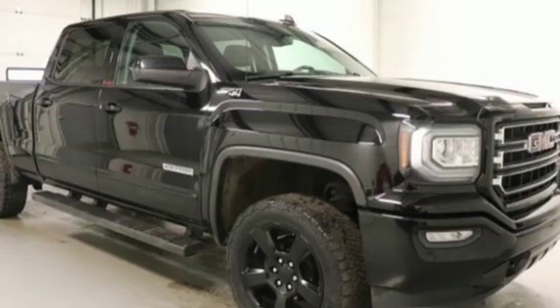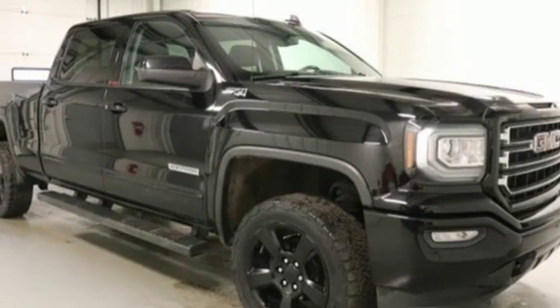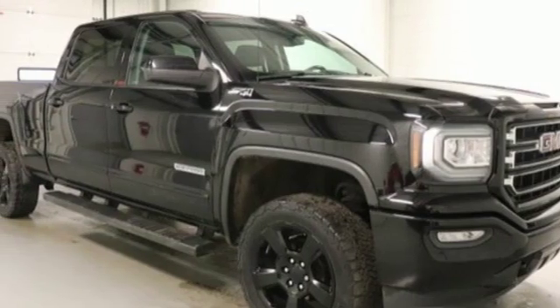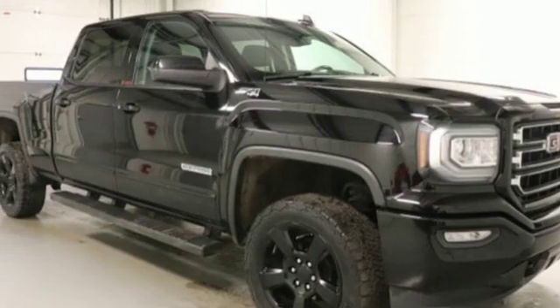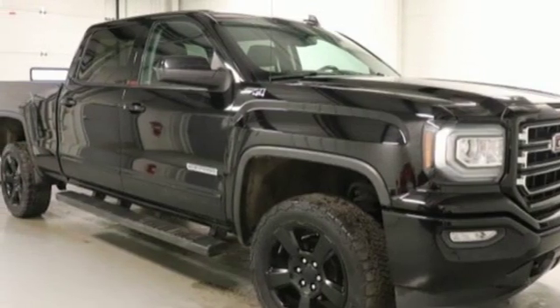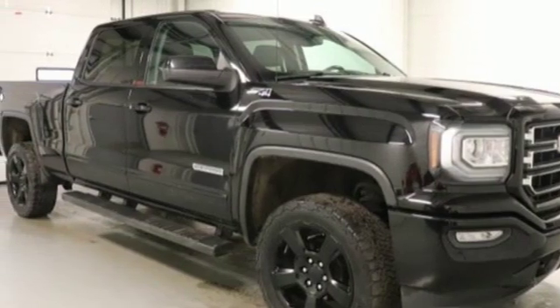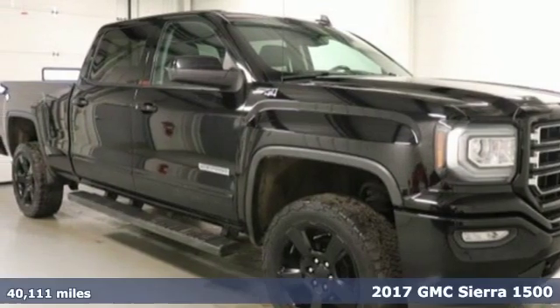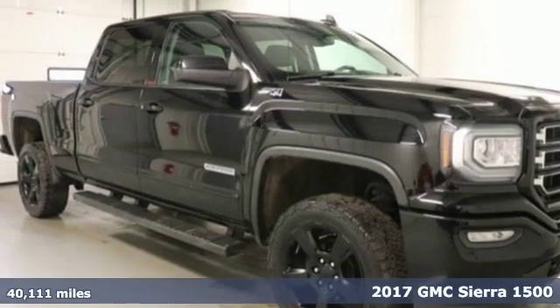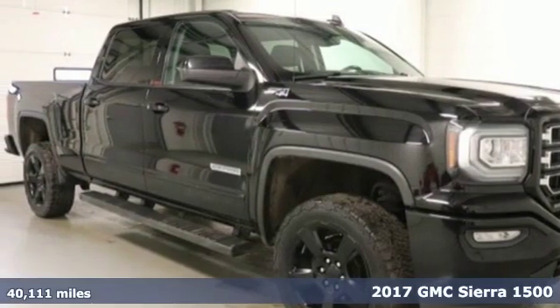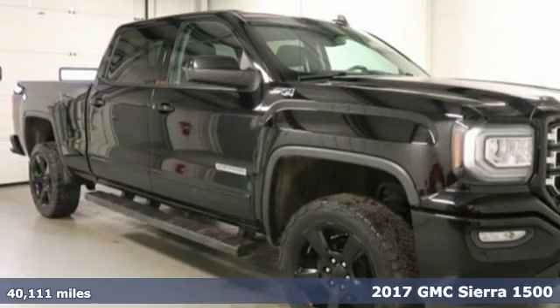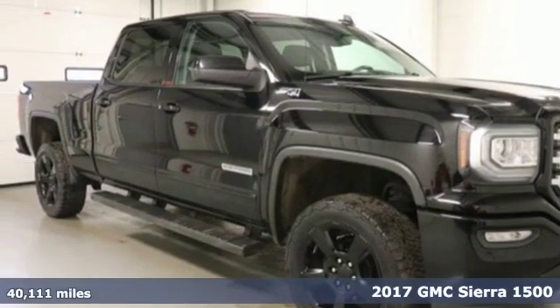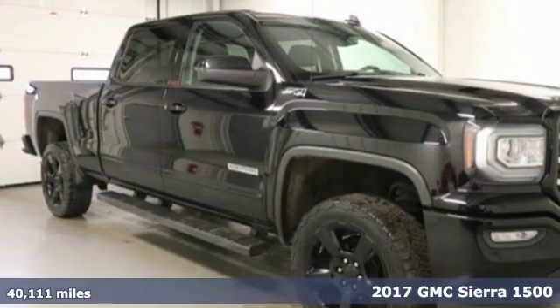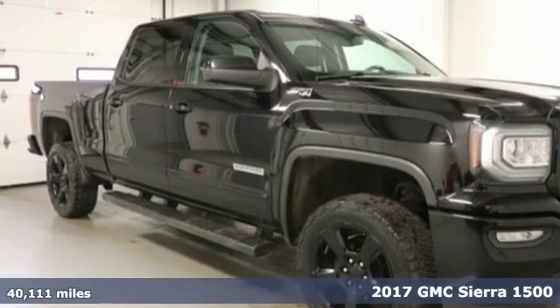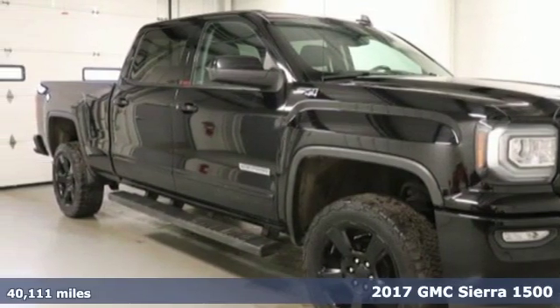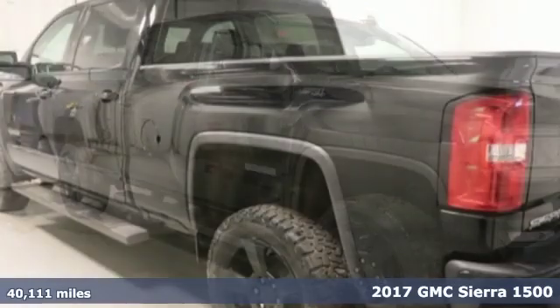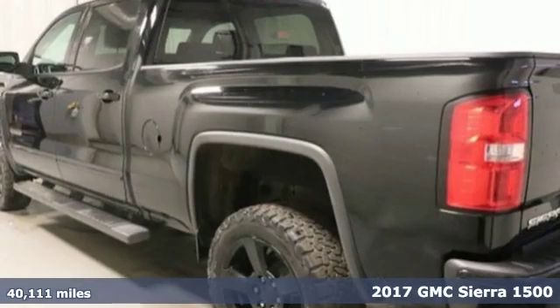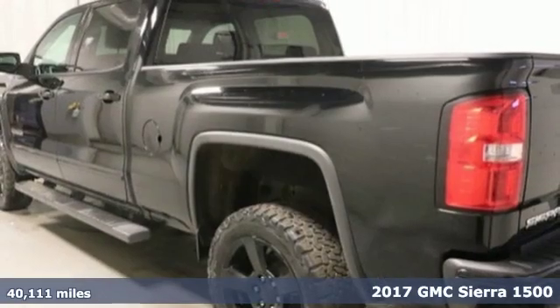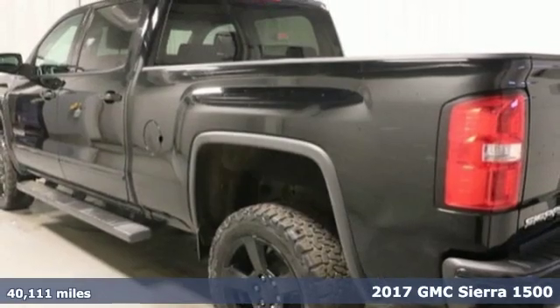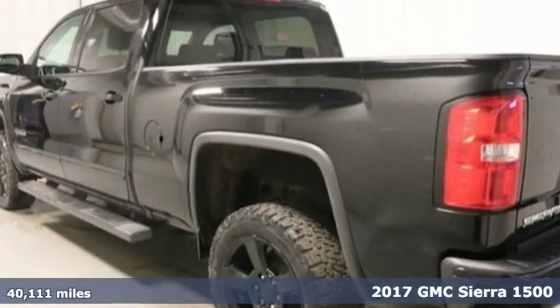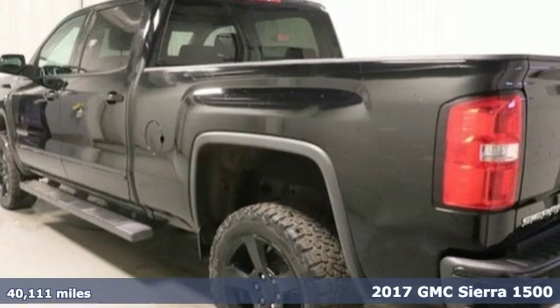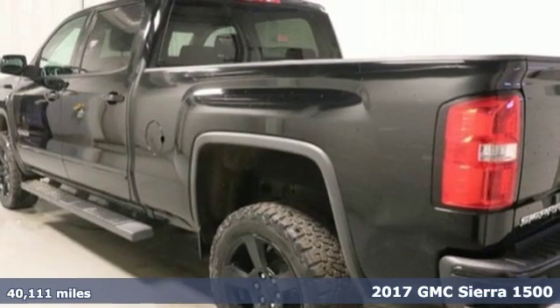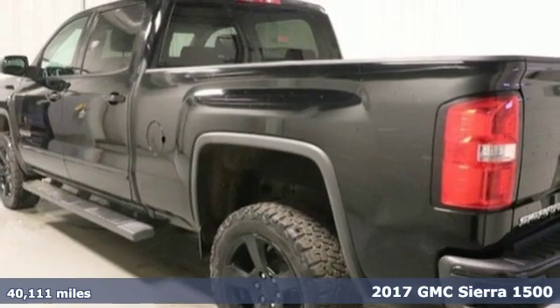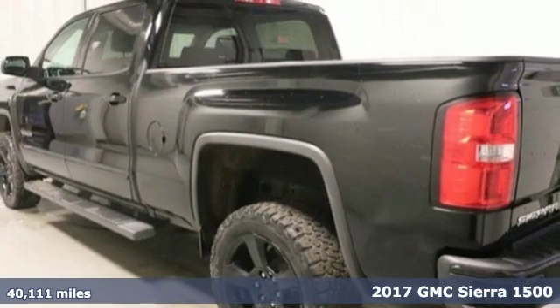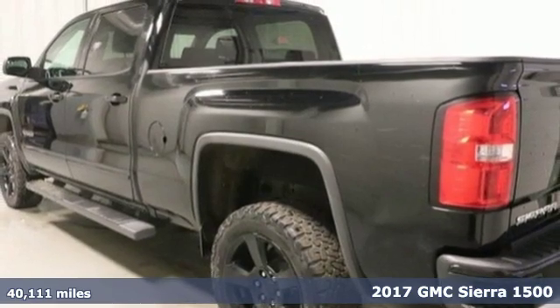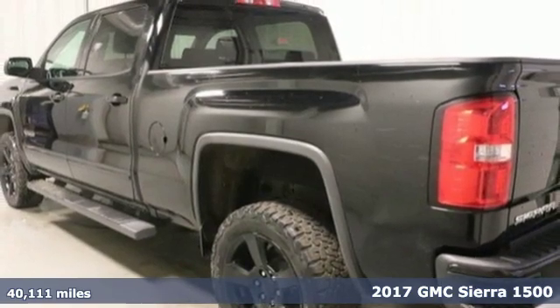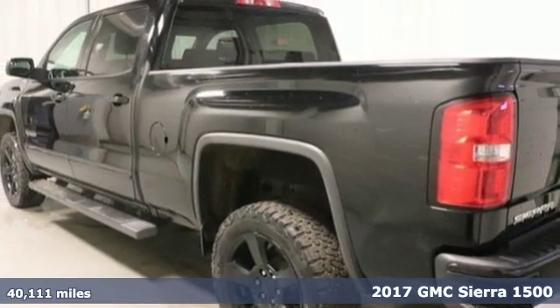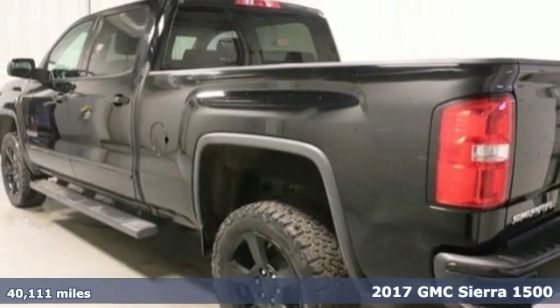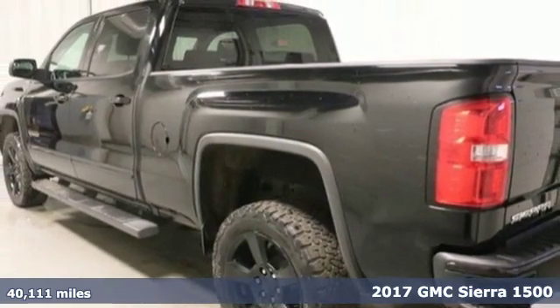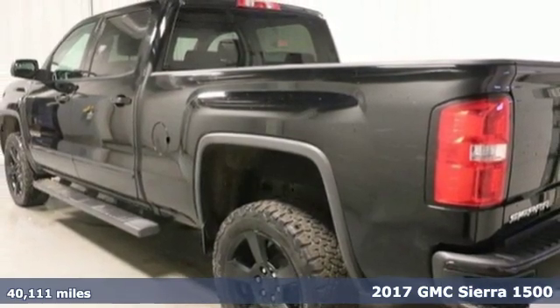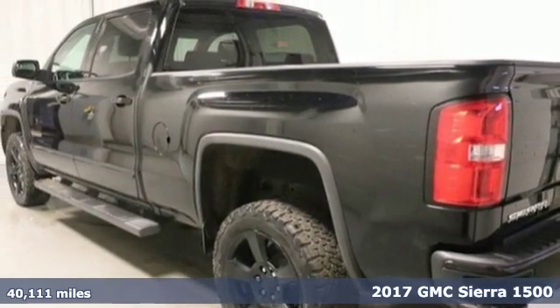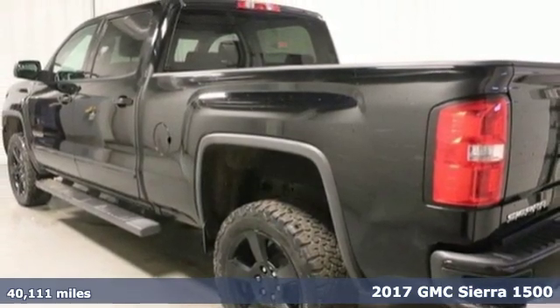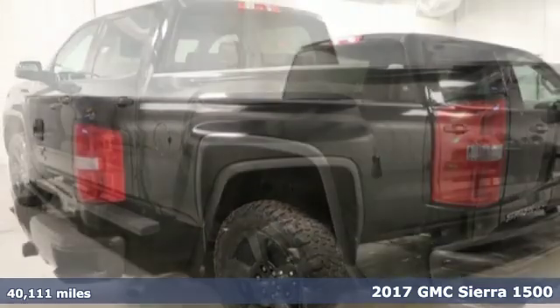Here's a 2017 GMC Sierra 1500. Smart capabilities, strong performance. GMC.